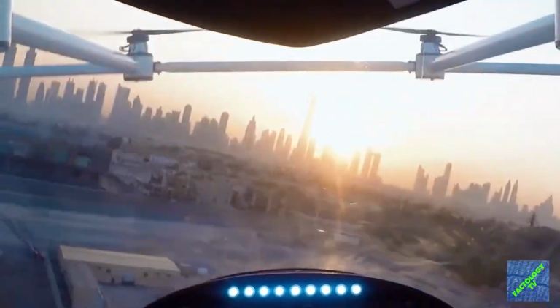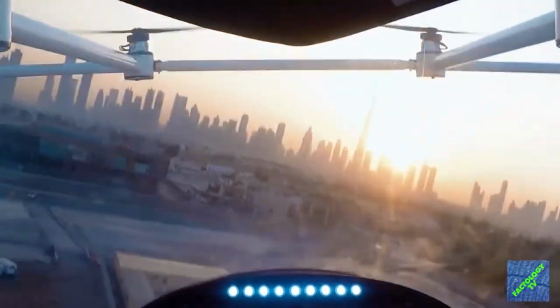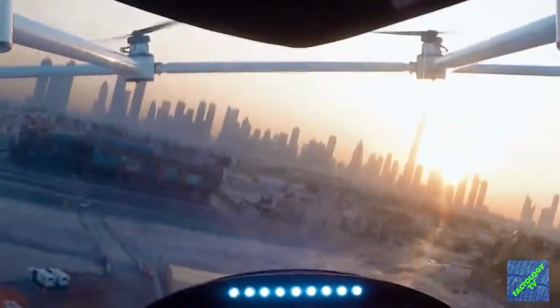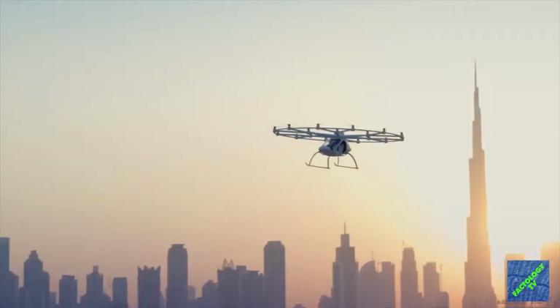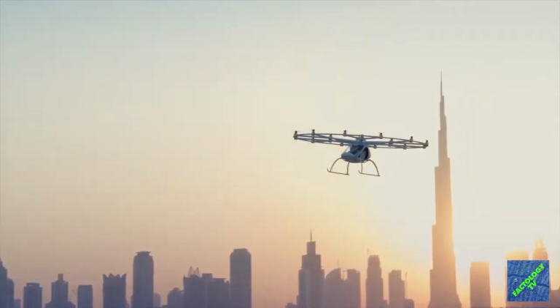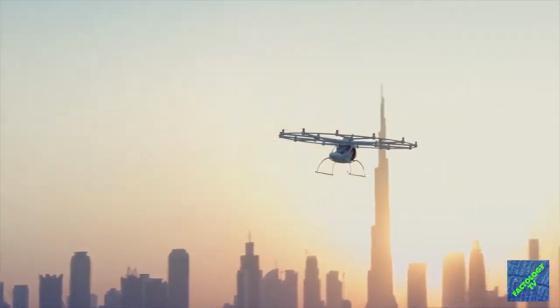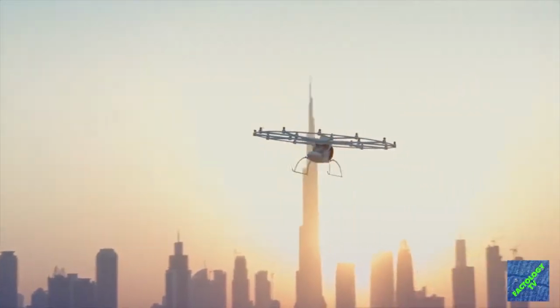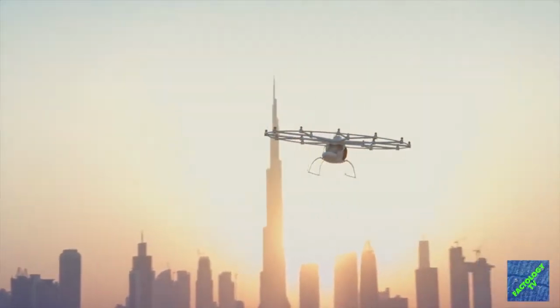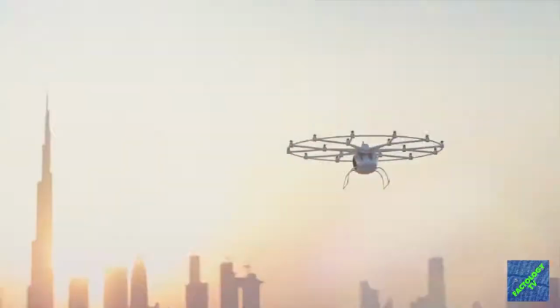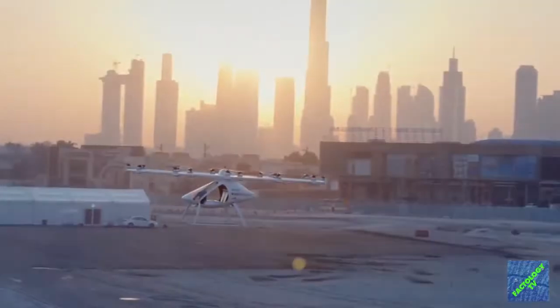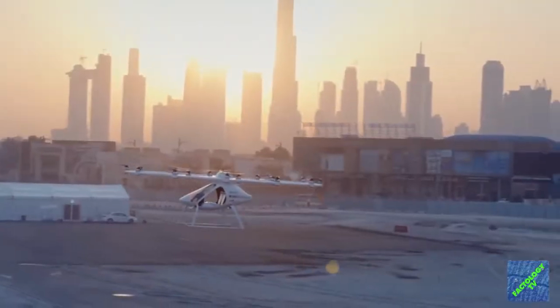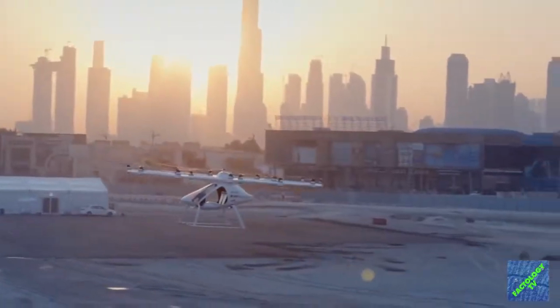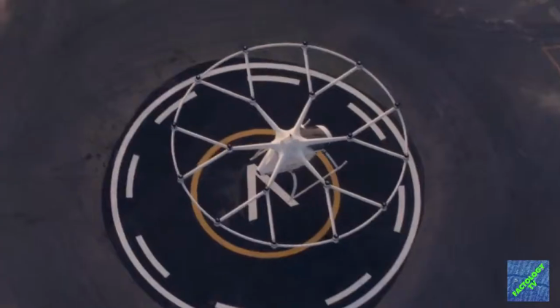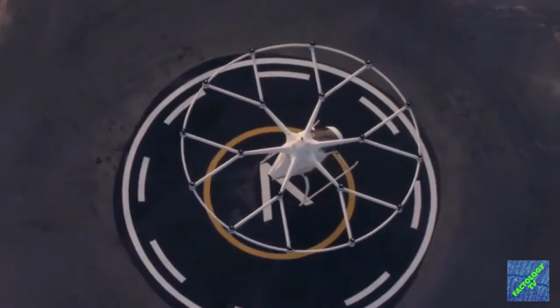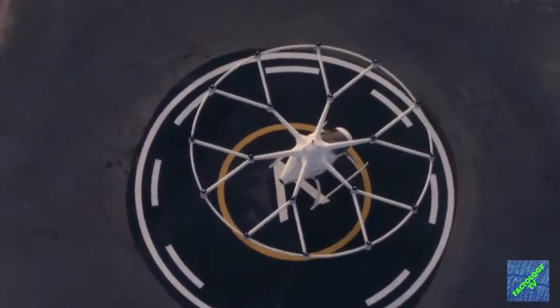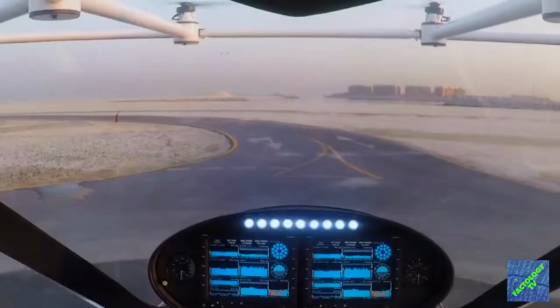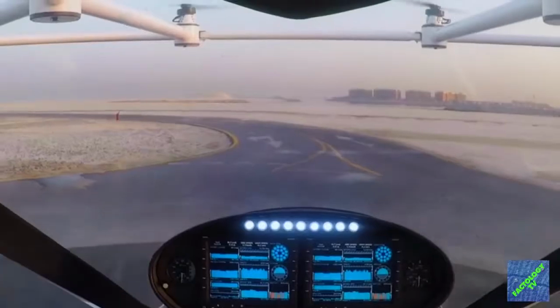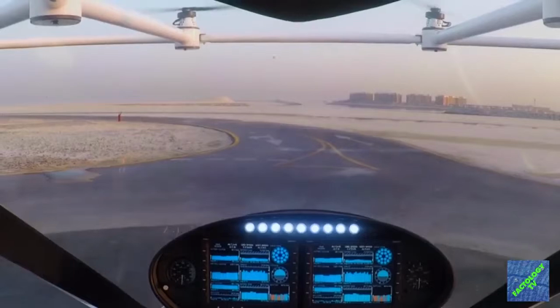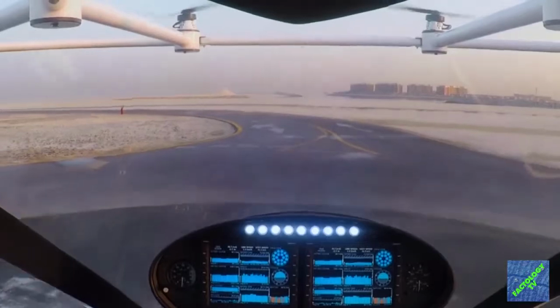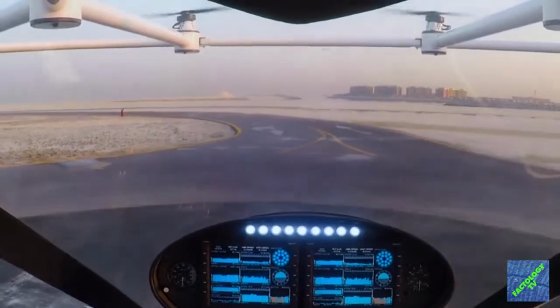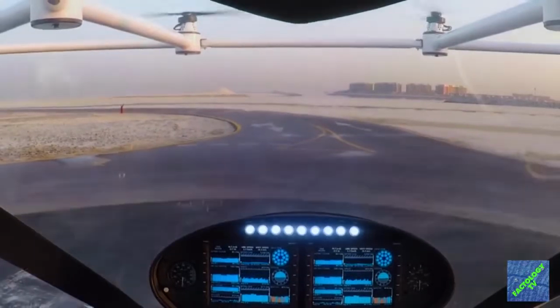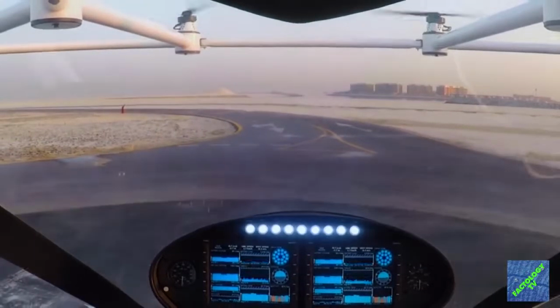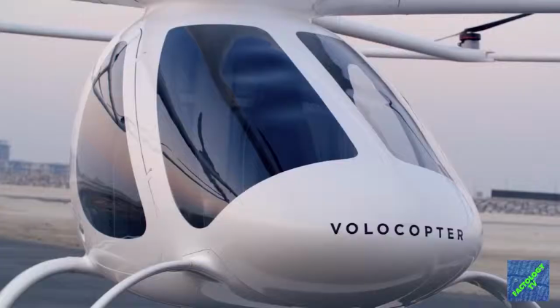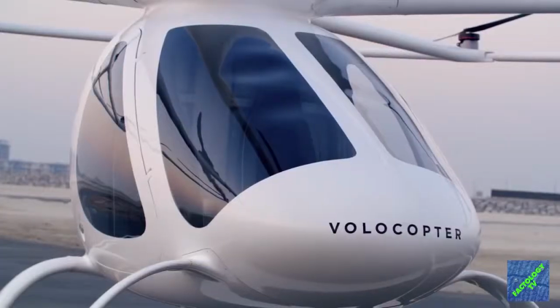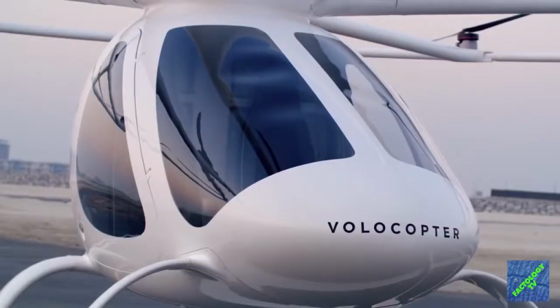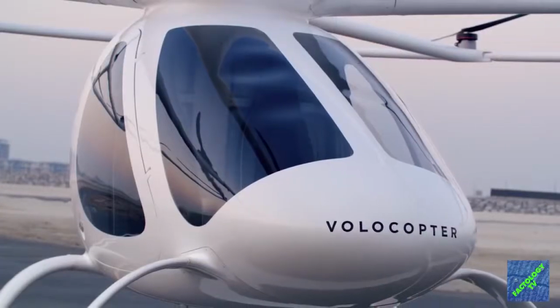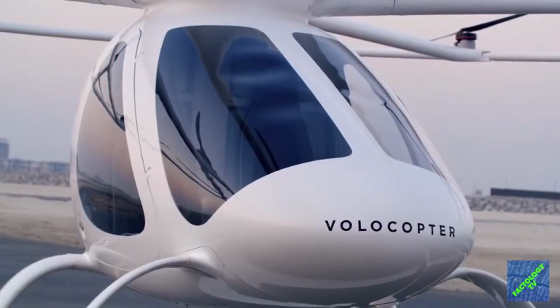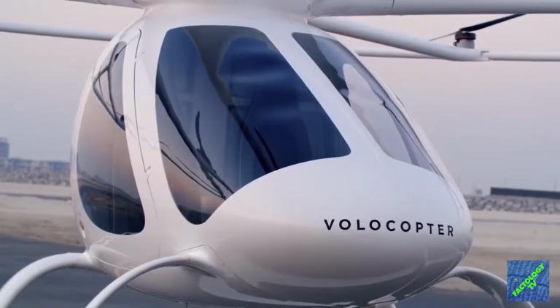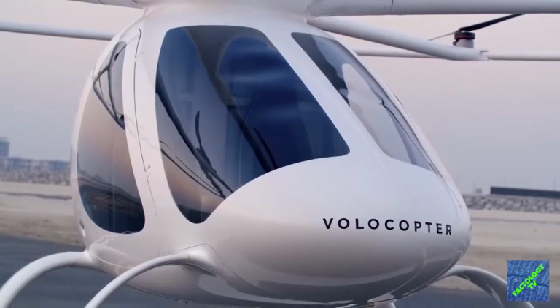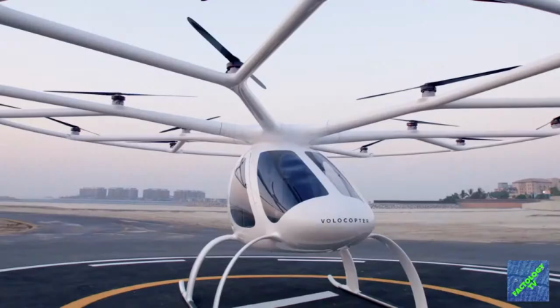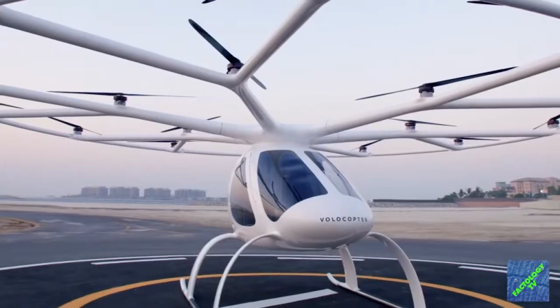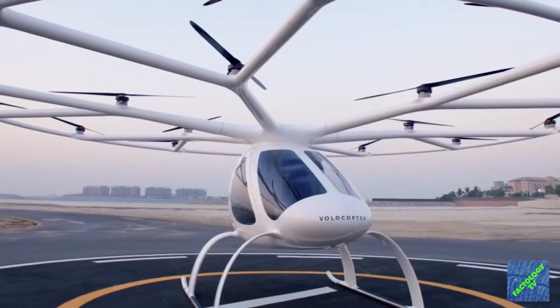Dubai is referring to it as the autonomous air taxi and will begin trial operations soon. By the year 2030, it plans to have 25% of all passenger travel handled by Volocopter.